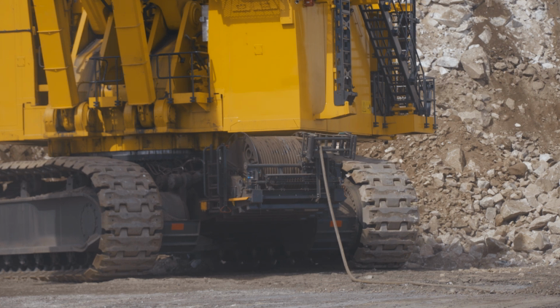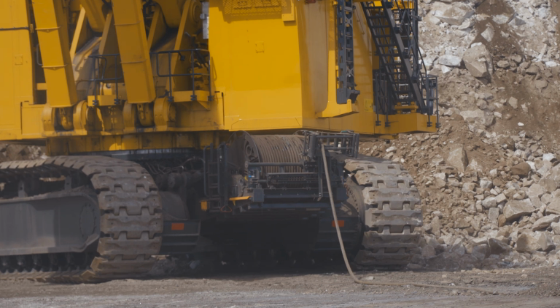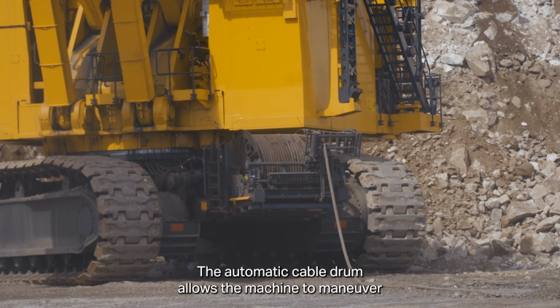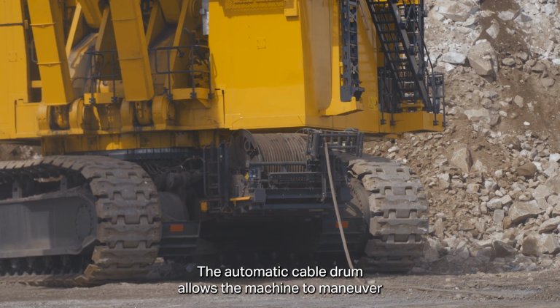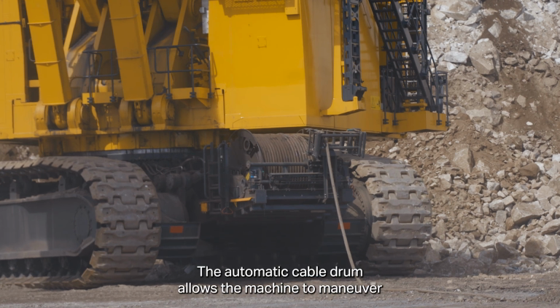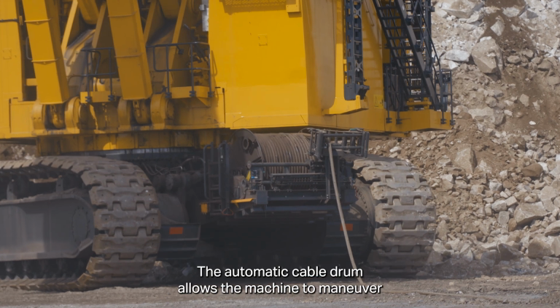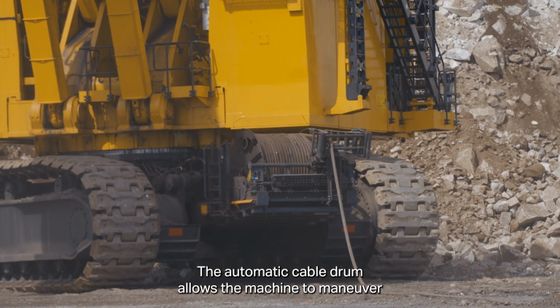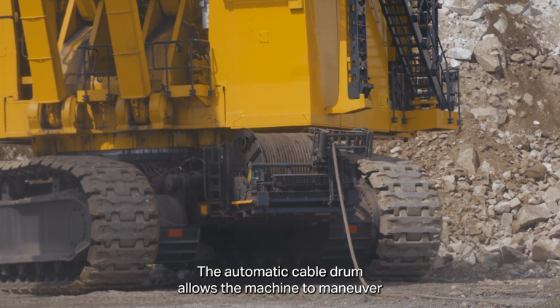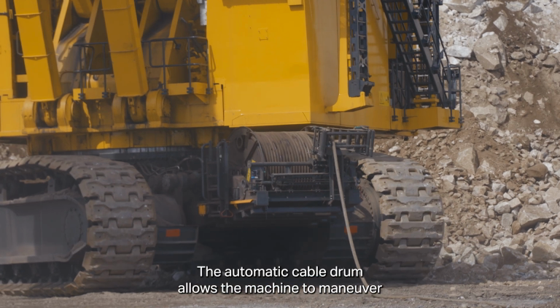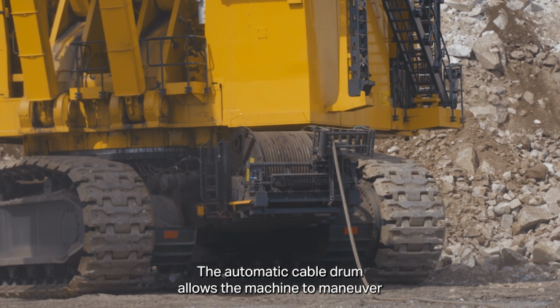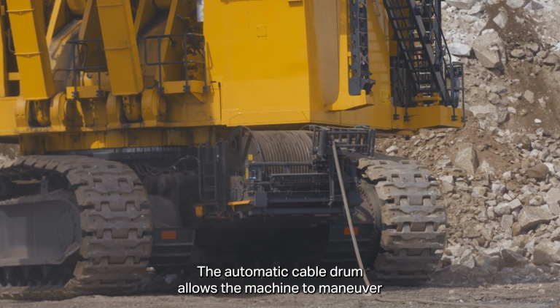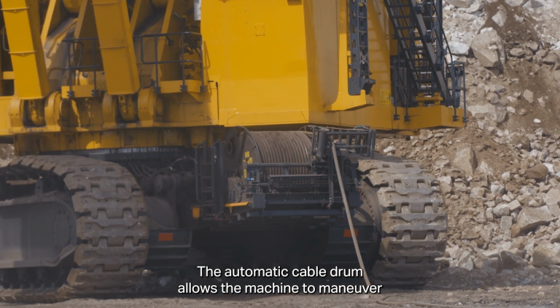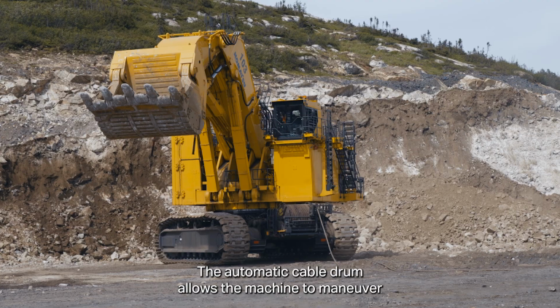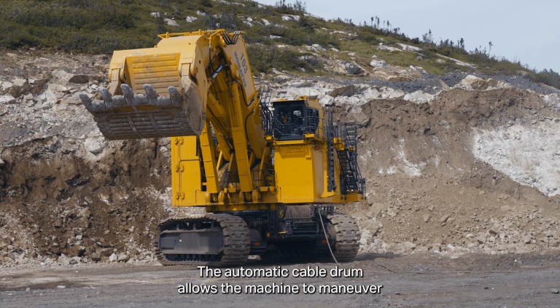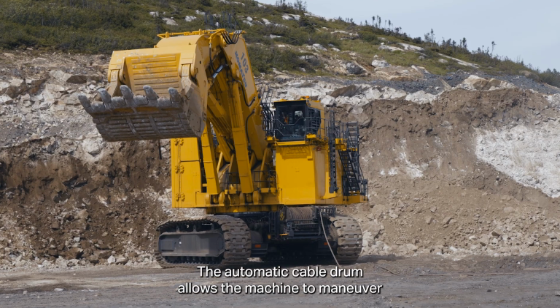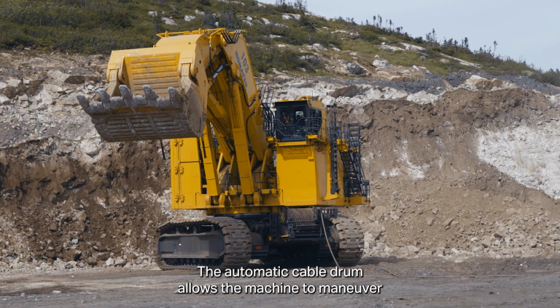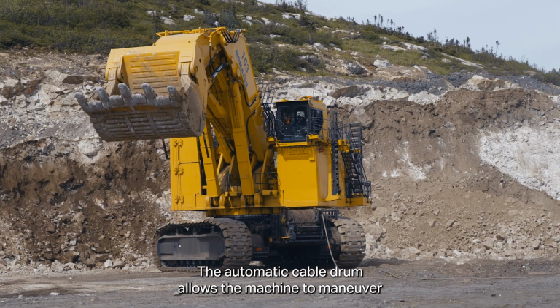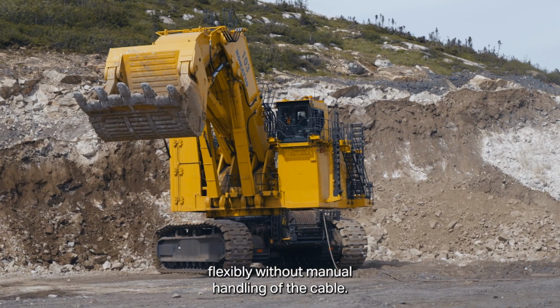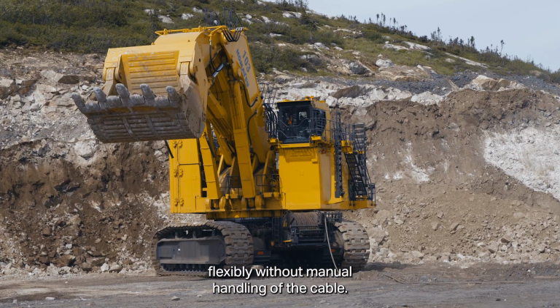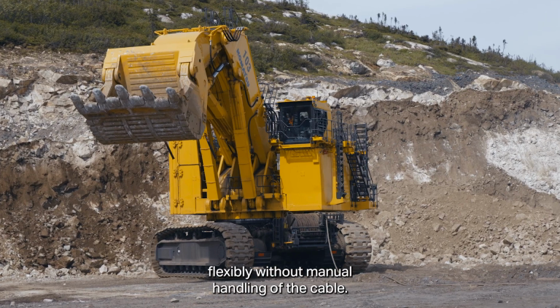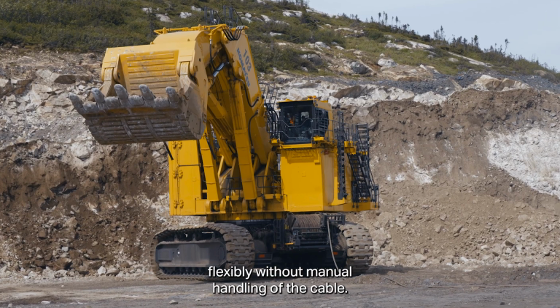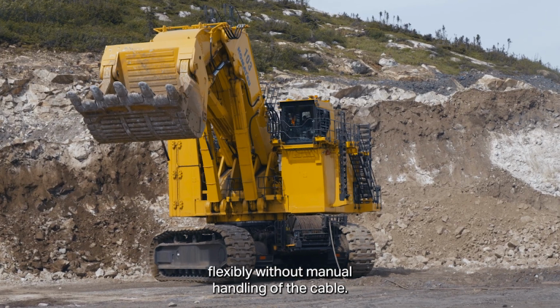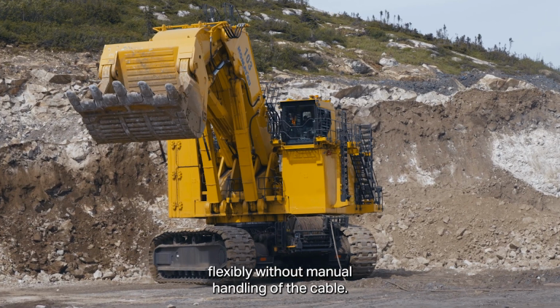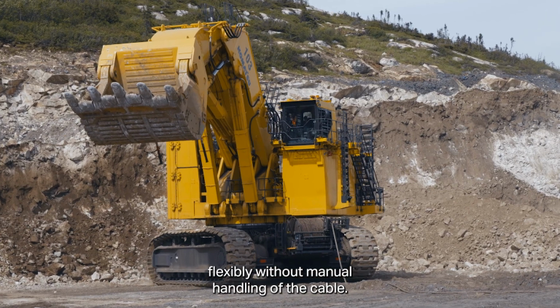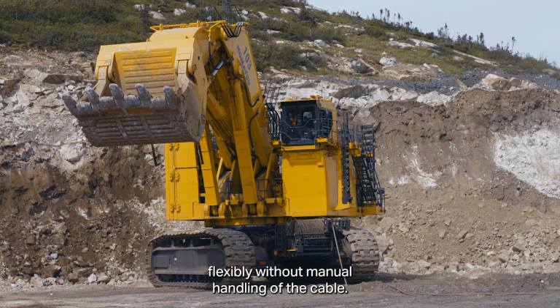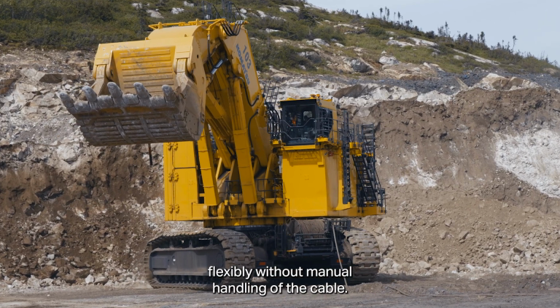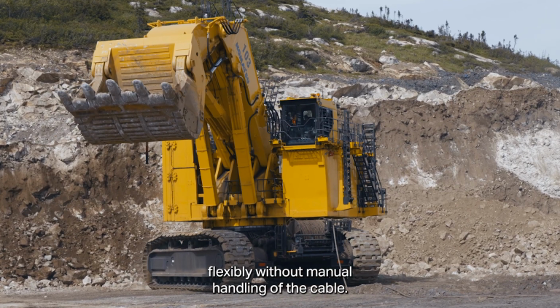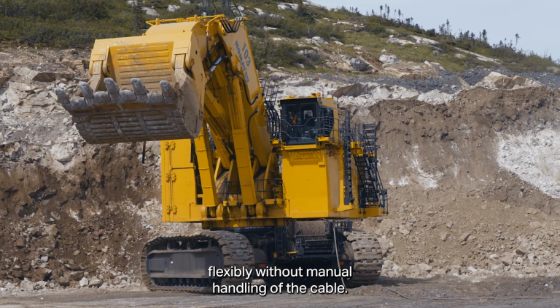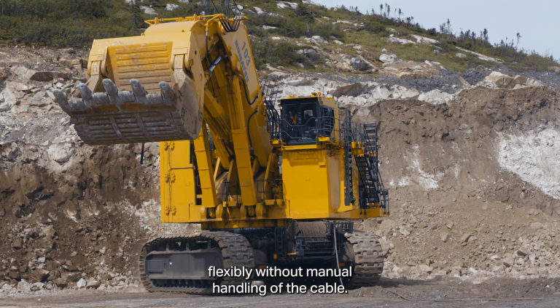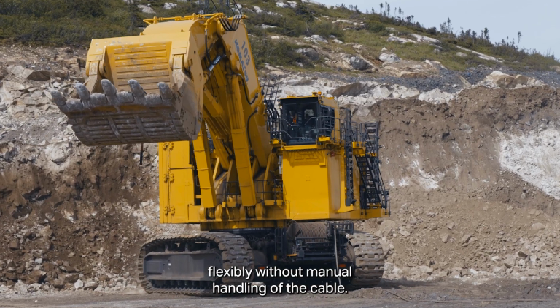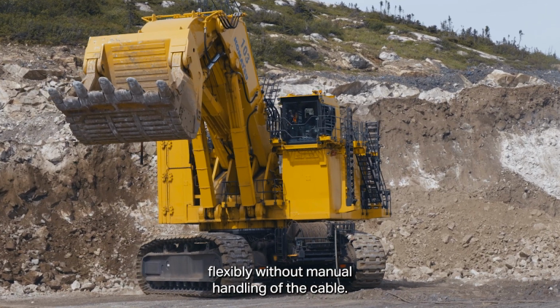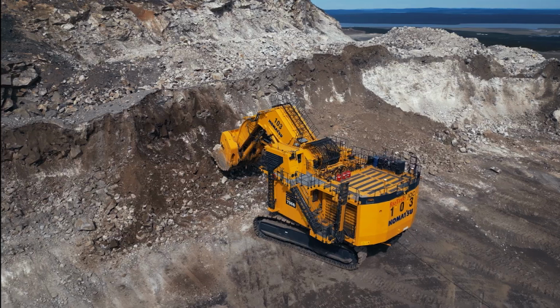The automatic cable drum allows the machine to maneuver flexibly without manual handling of the cable.